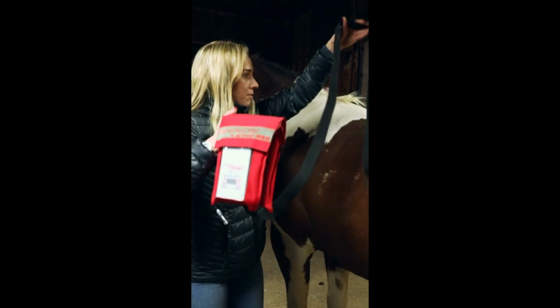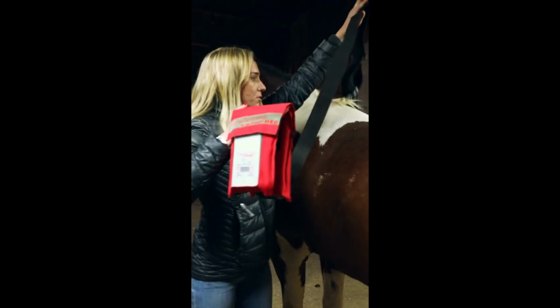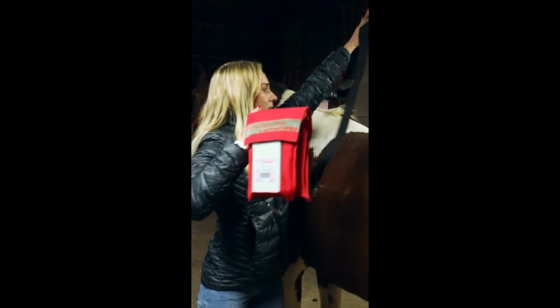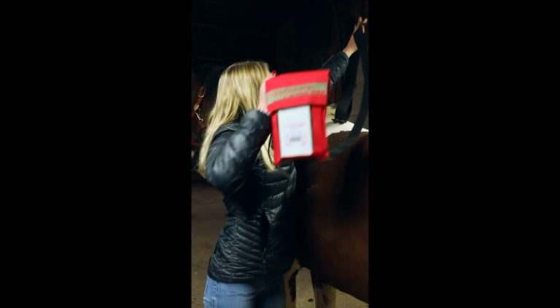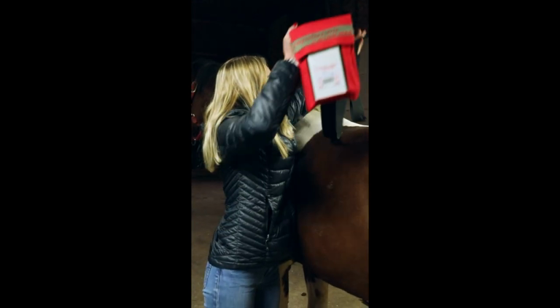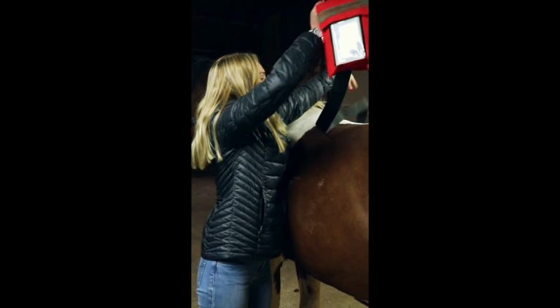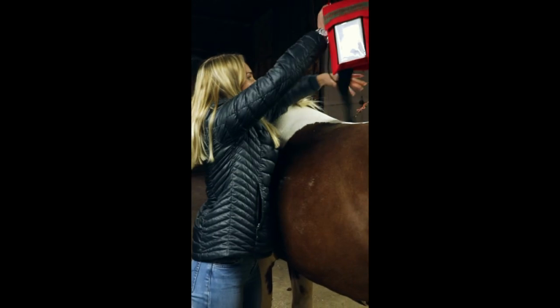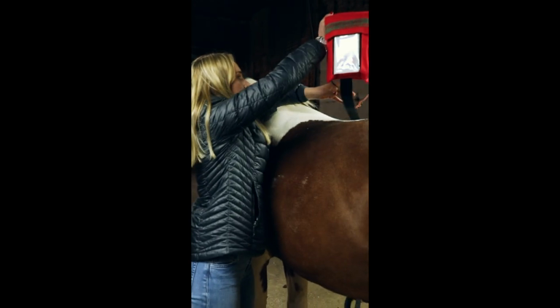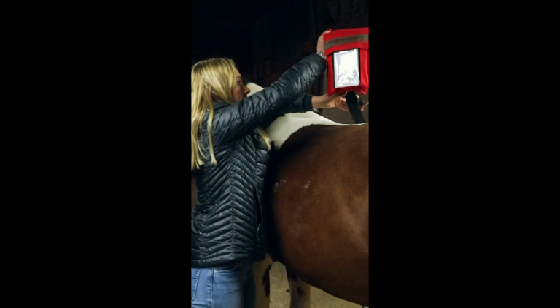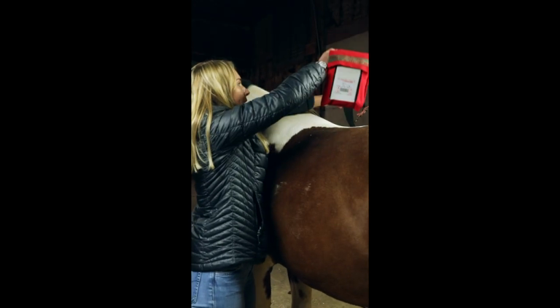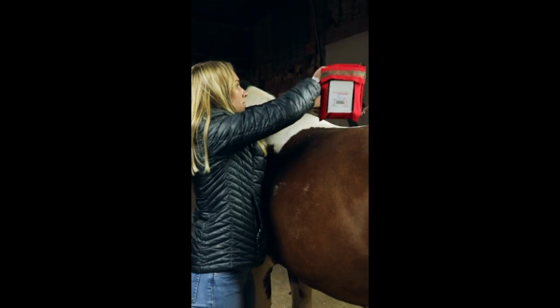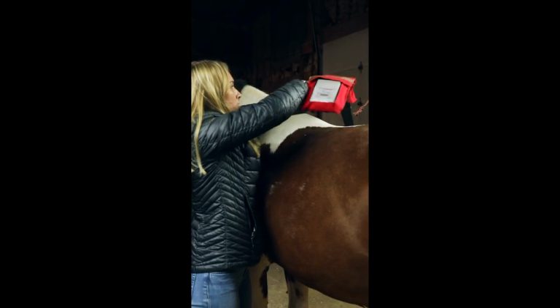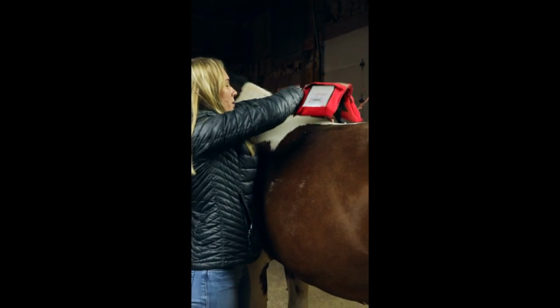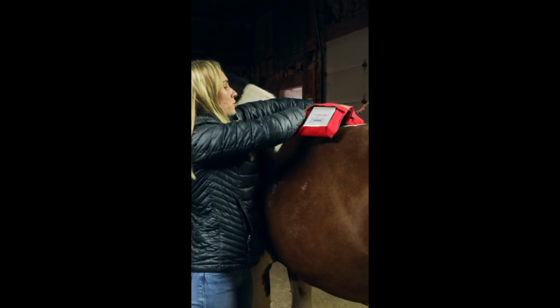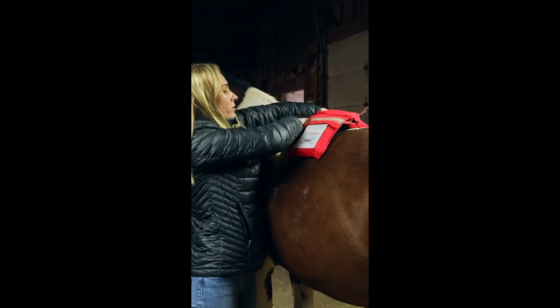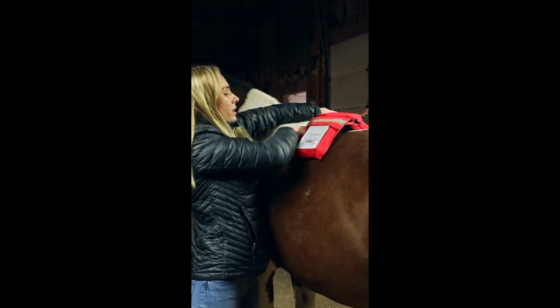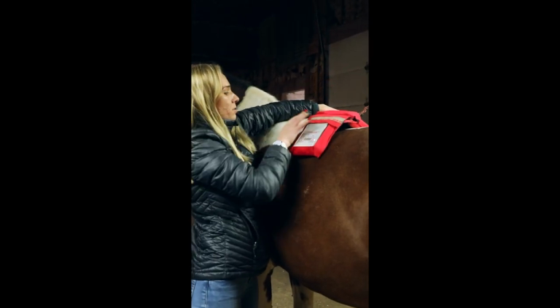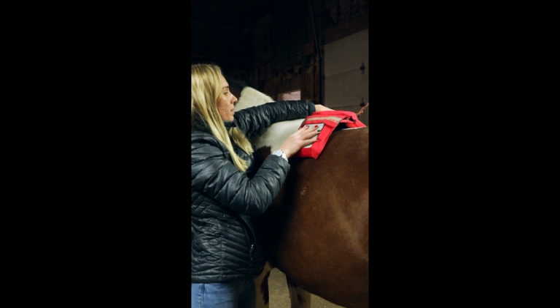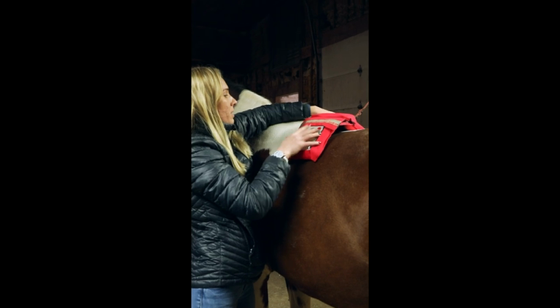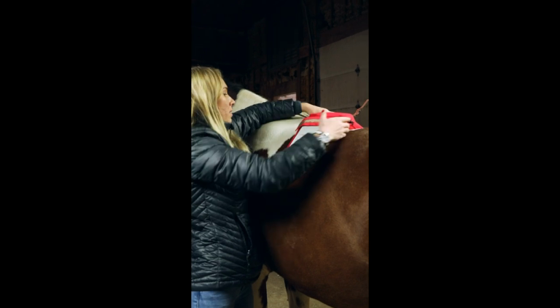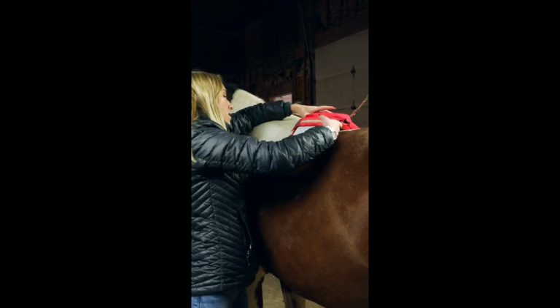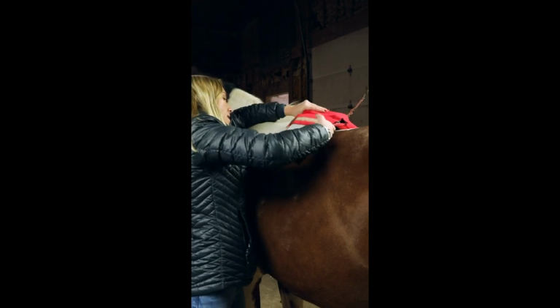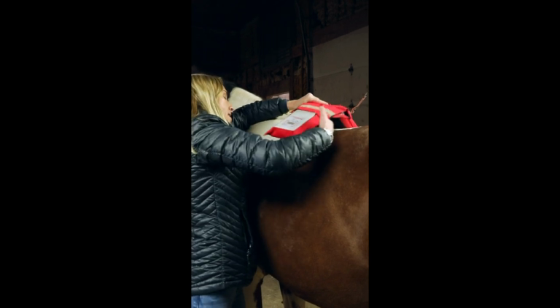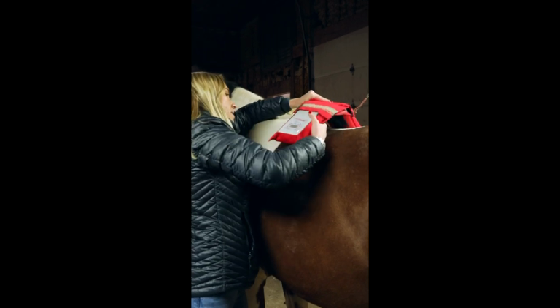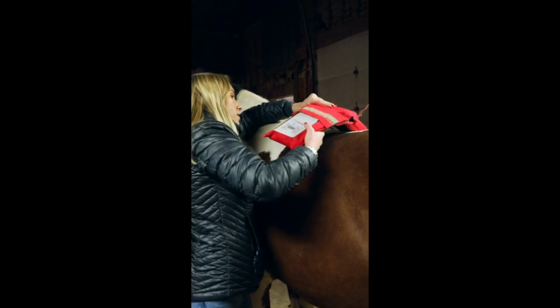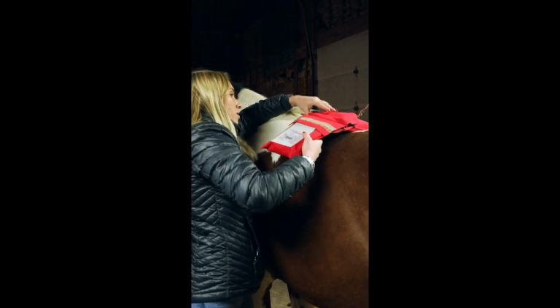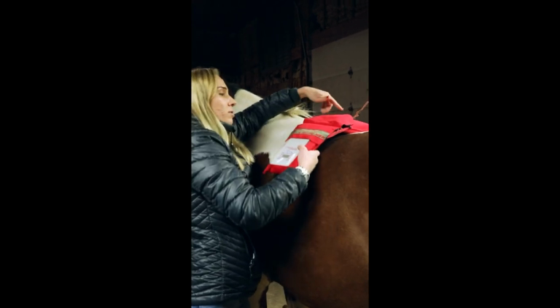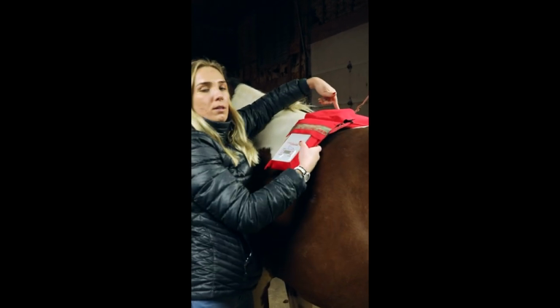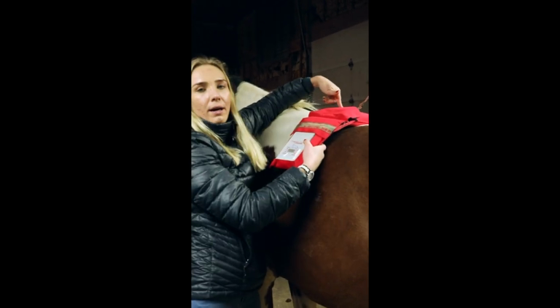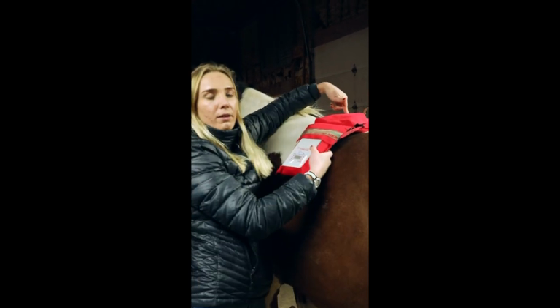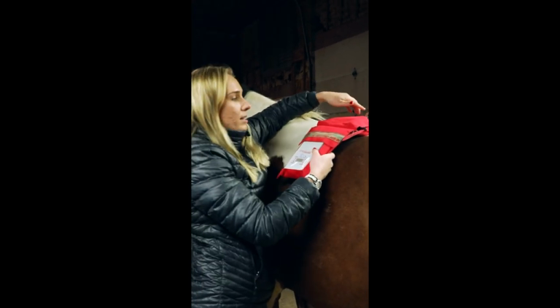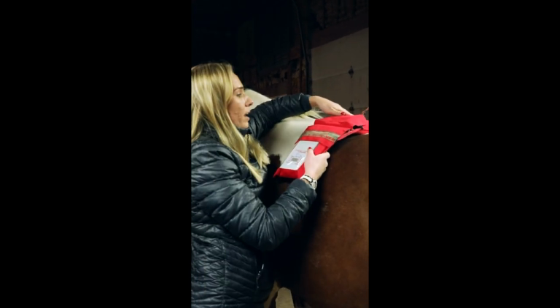First, we're going to lay it over our horse's back. This is where your controller is, right up here, and this is also where your battery is.